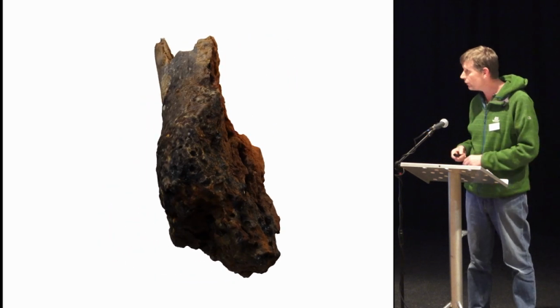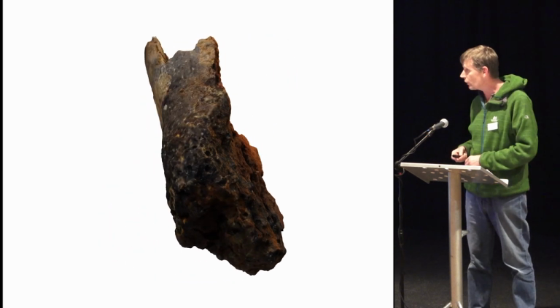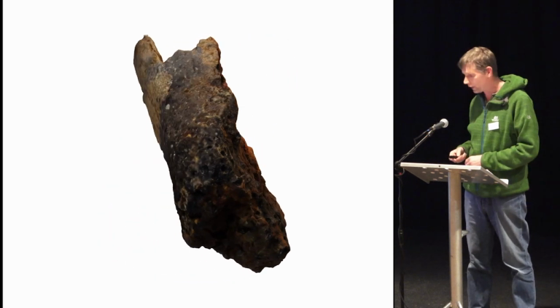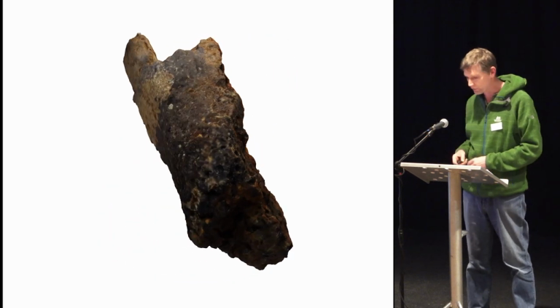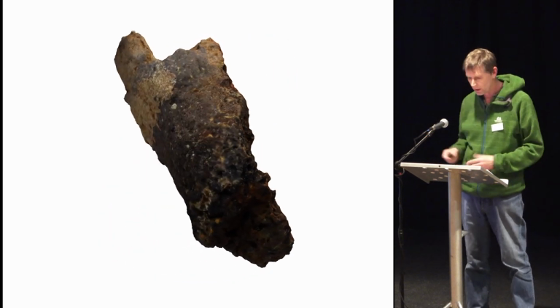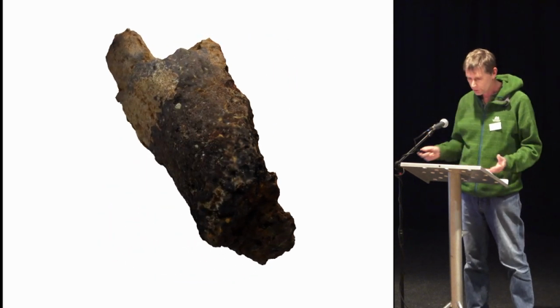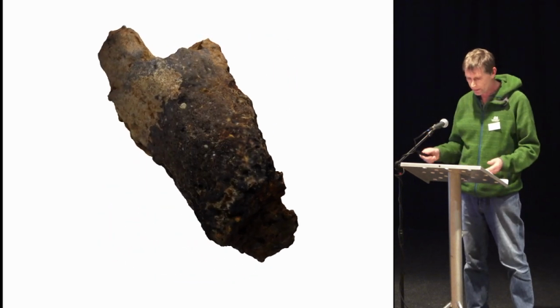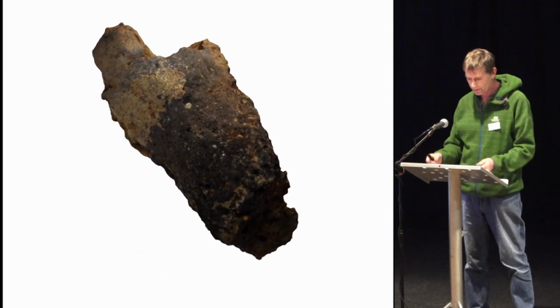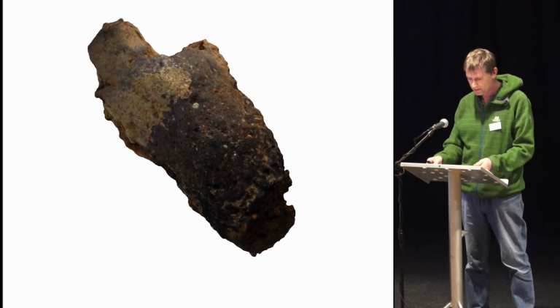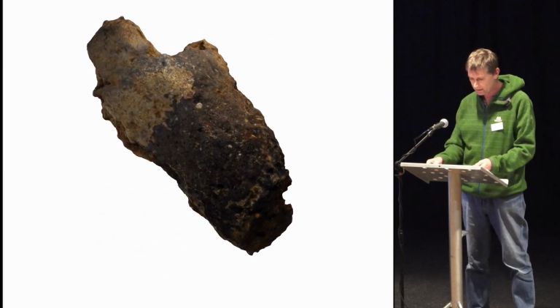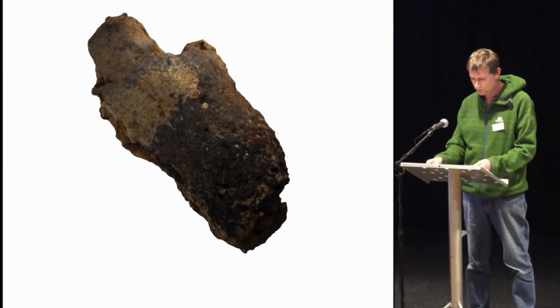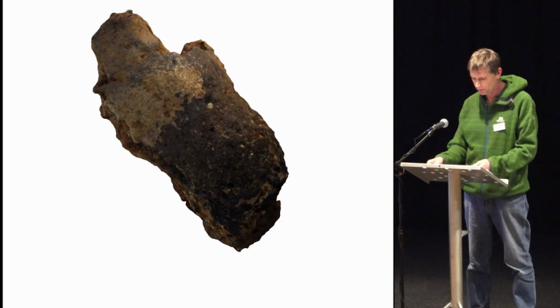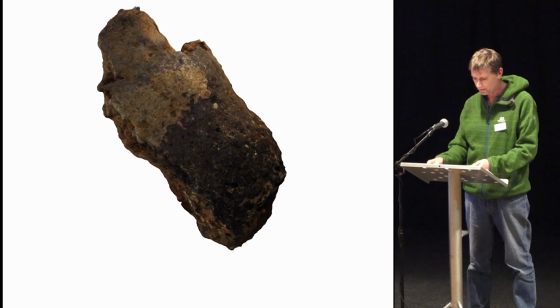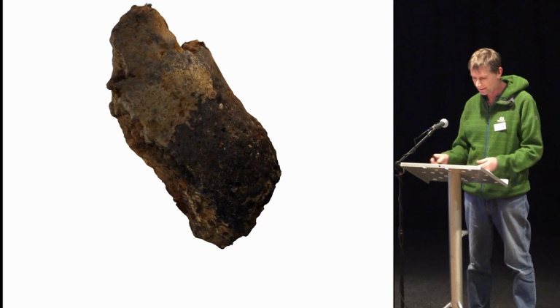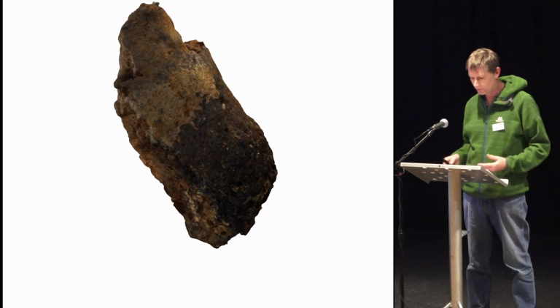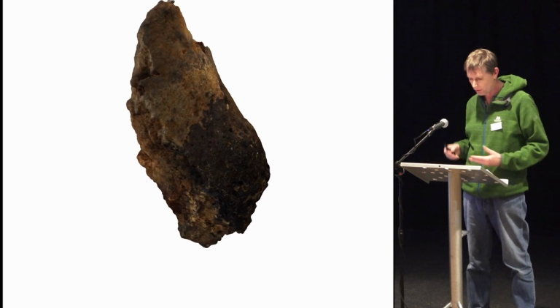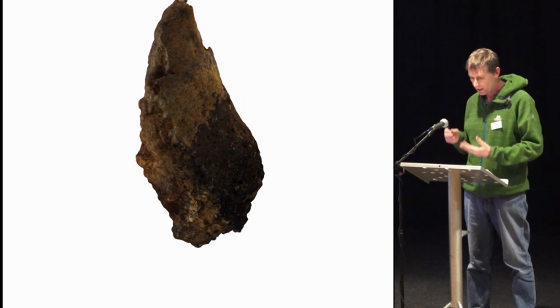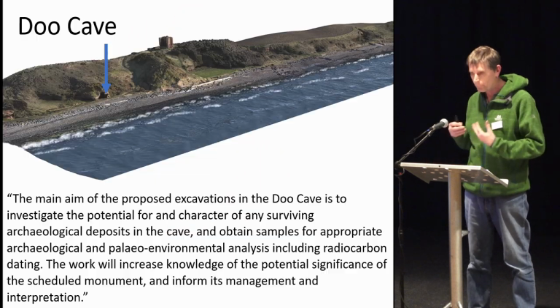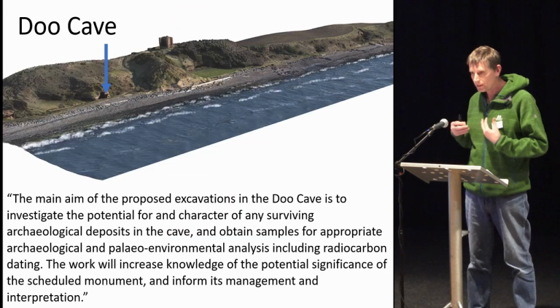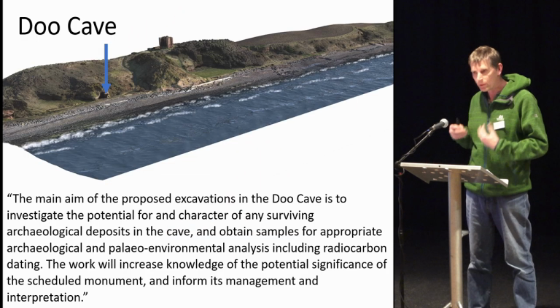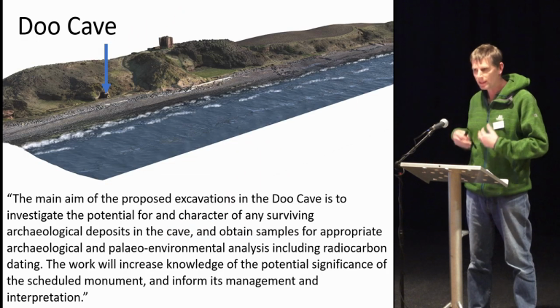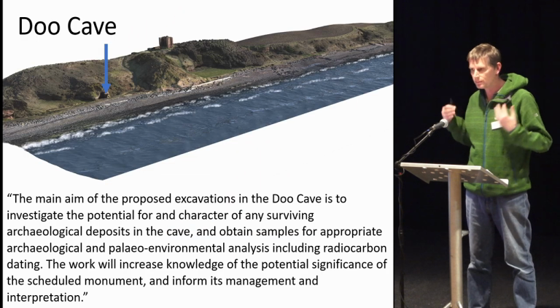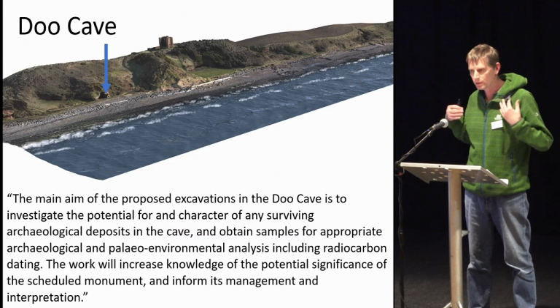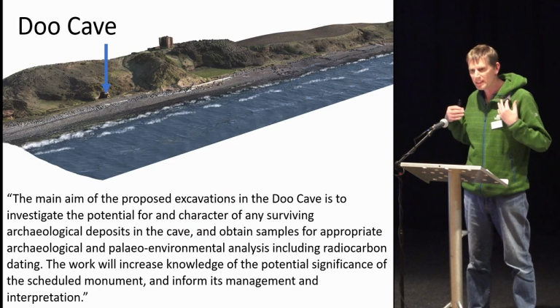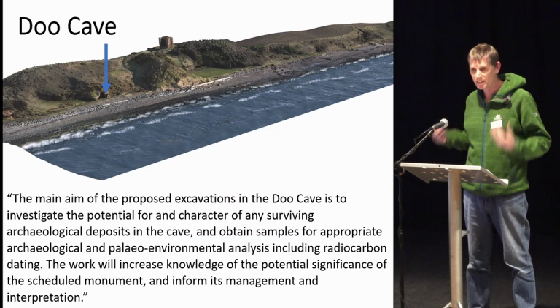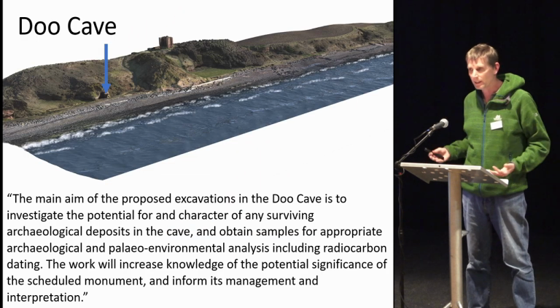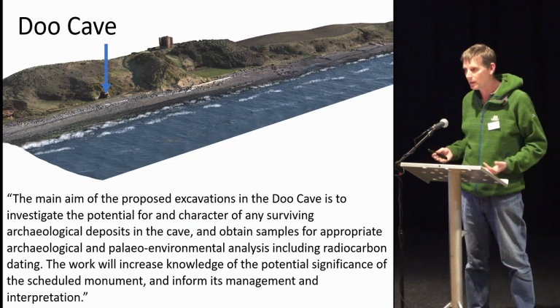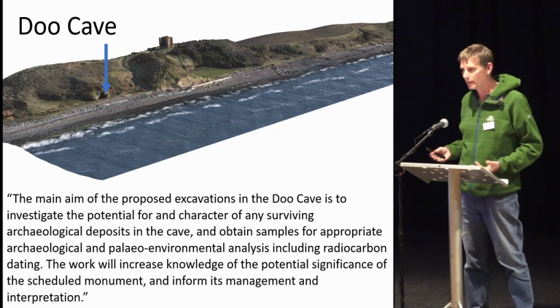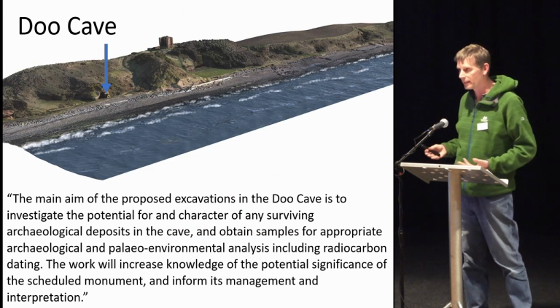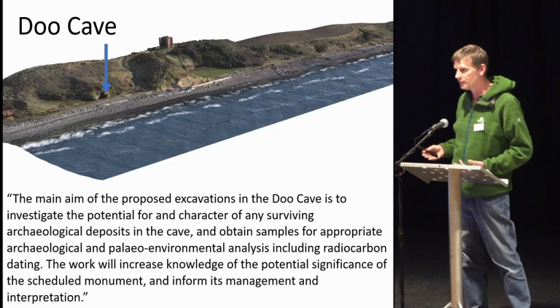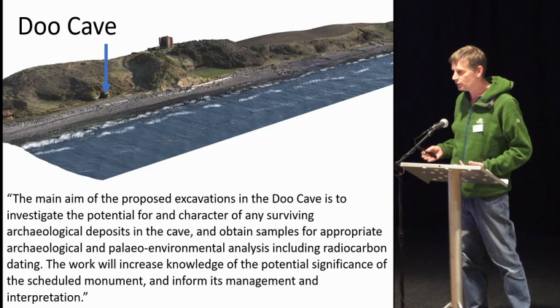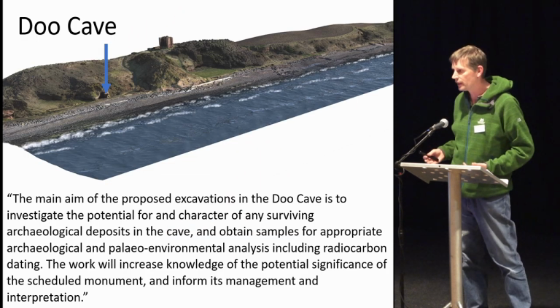We created a highly detailed photogrammetric model of the tuyere because if we are going to date it using thermoluminescence, we'll have to destroy it in the process. We're minded to do that because getting a date from this material is really quite significant. In the meantime, this is probably the most detailed documented piece of six centimeters of tuyere ever recovered — theoretically we could 3D print it again.